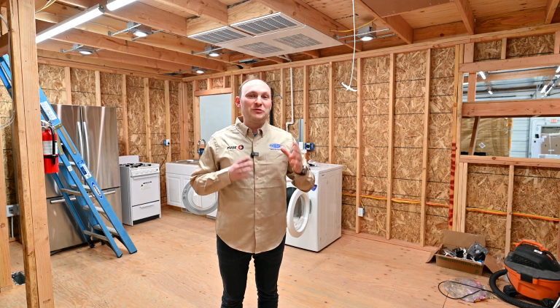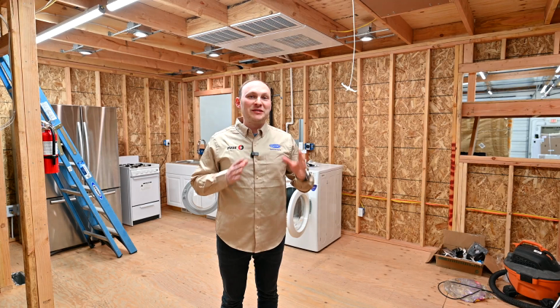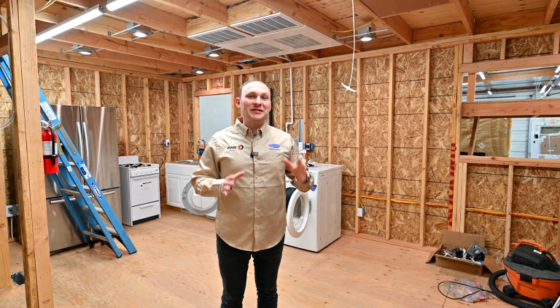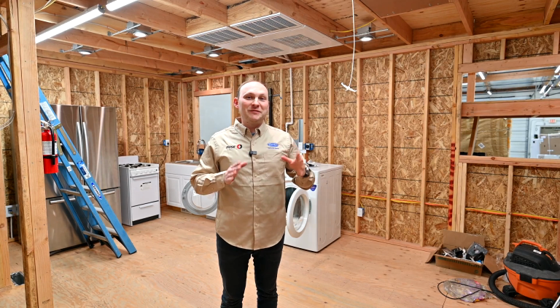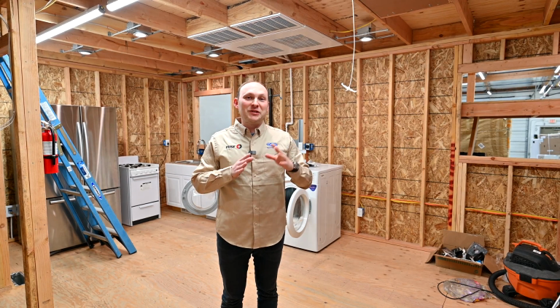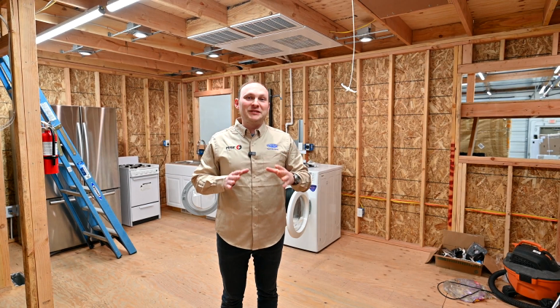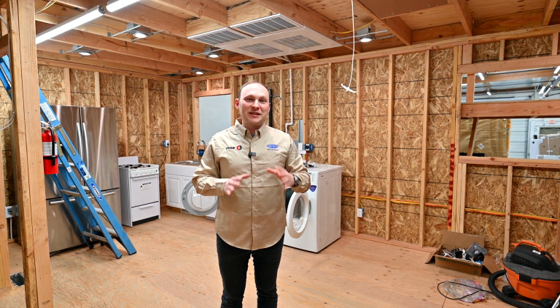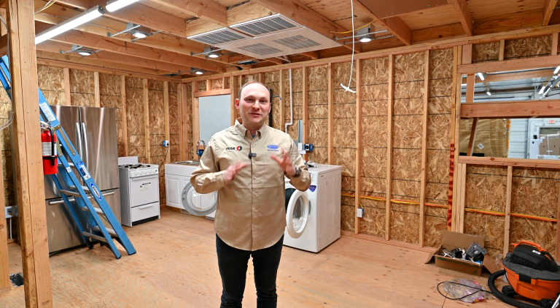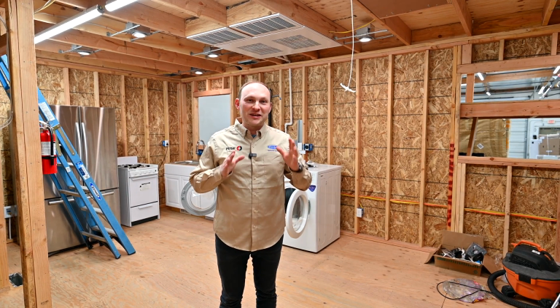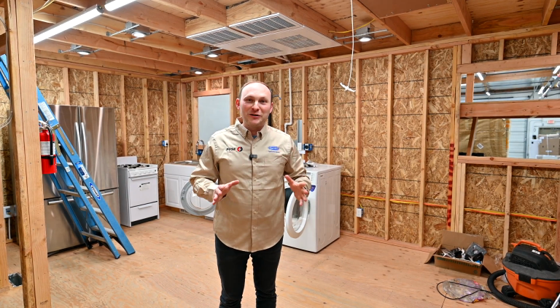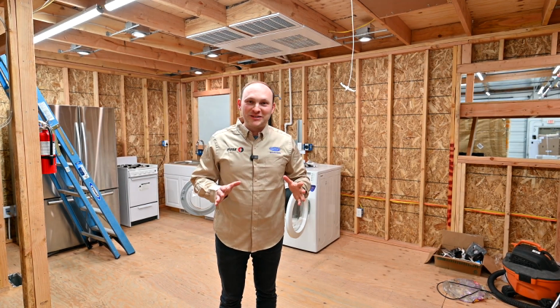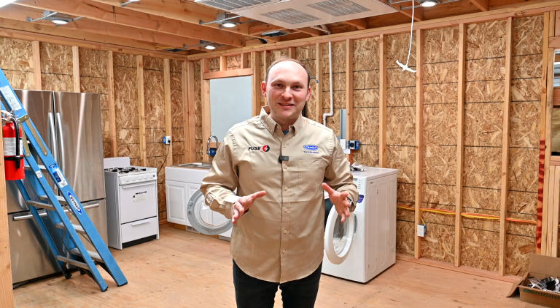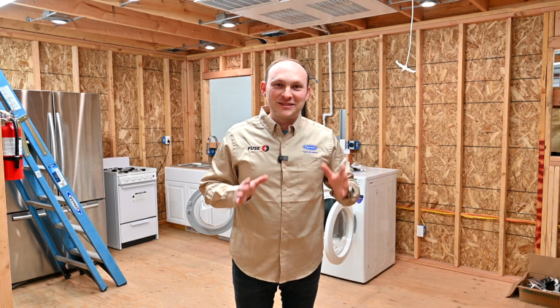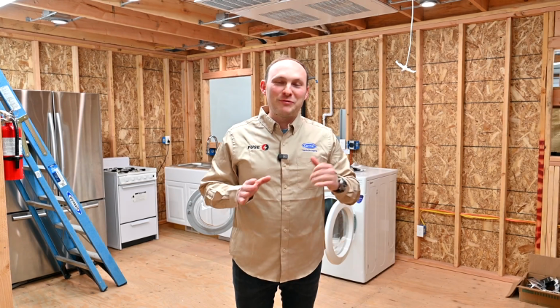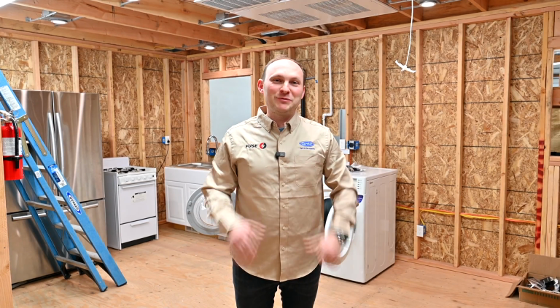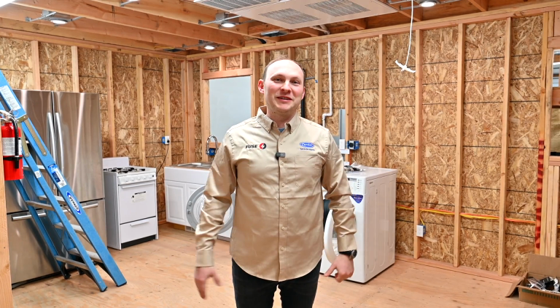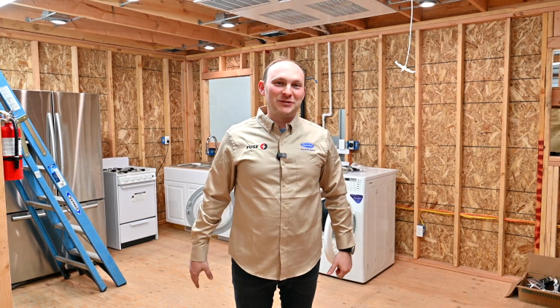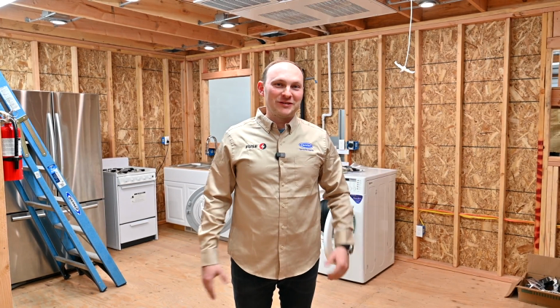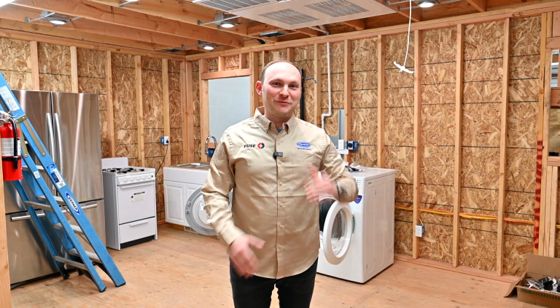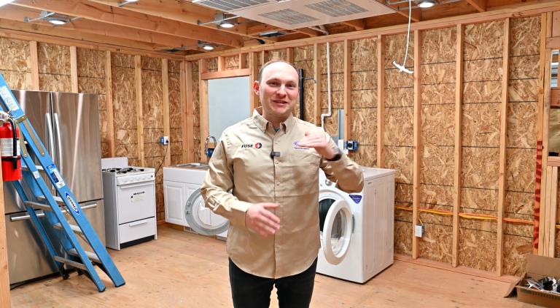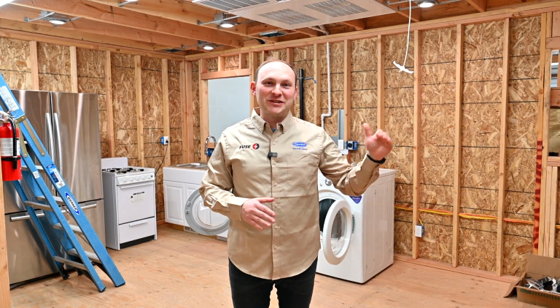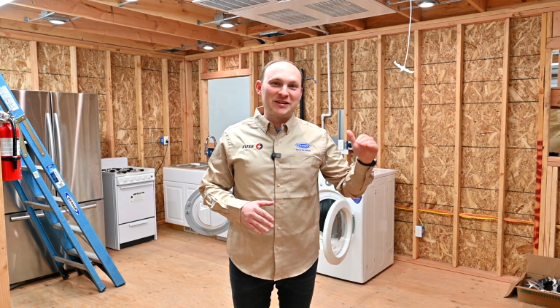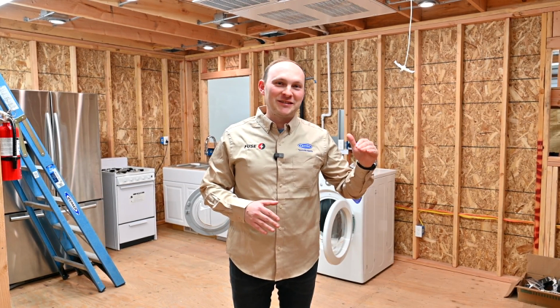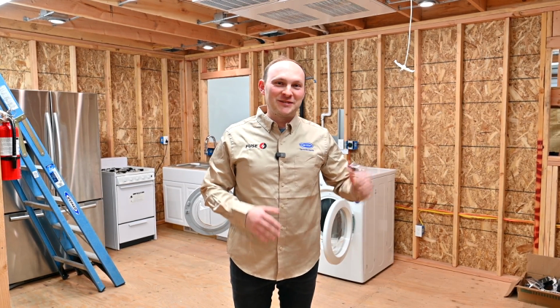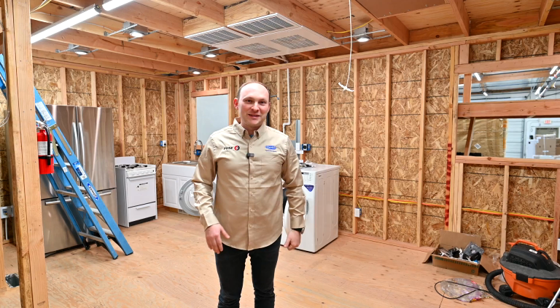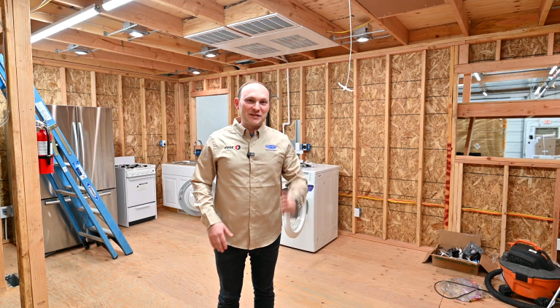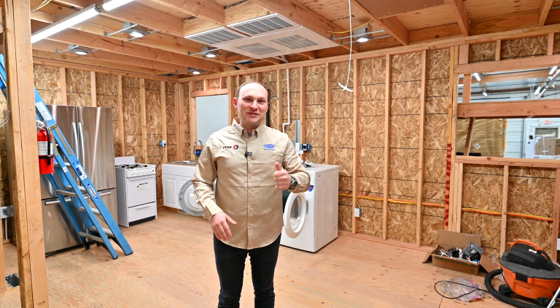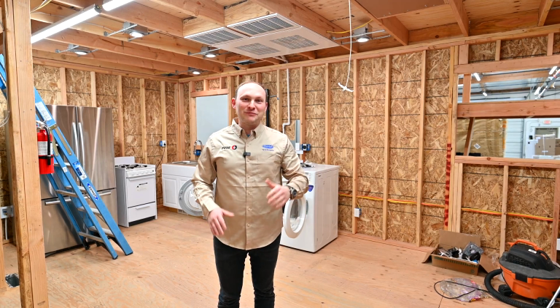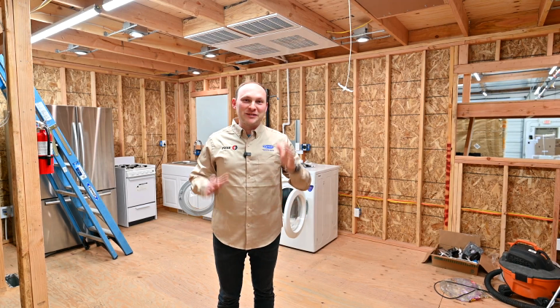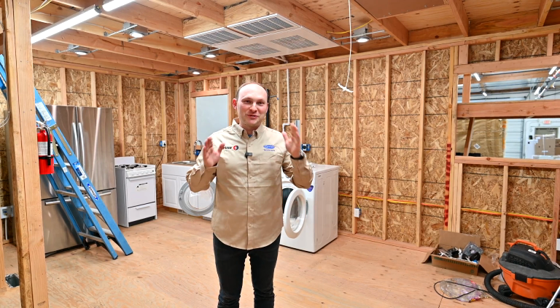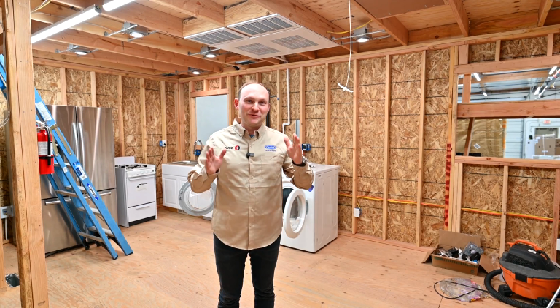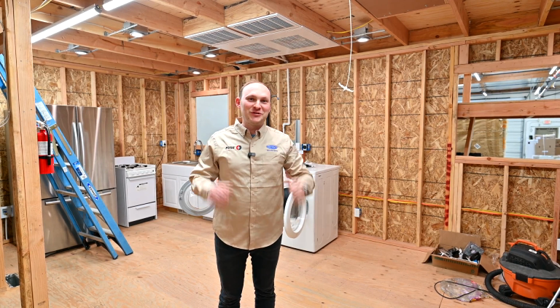You might not even notice that there is an outage. That's the best part — your life will continue as is. Welcome to the future.